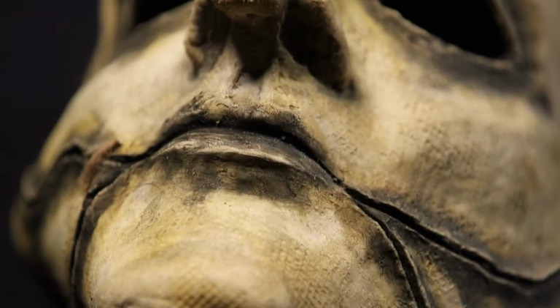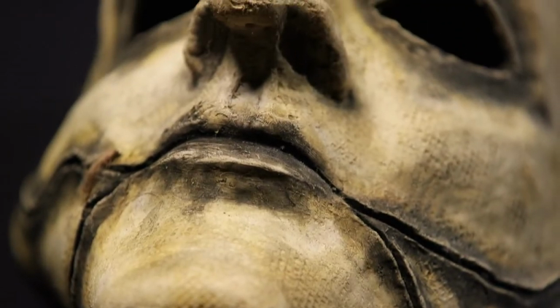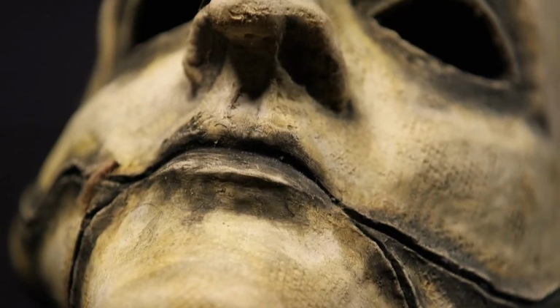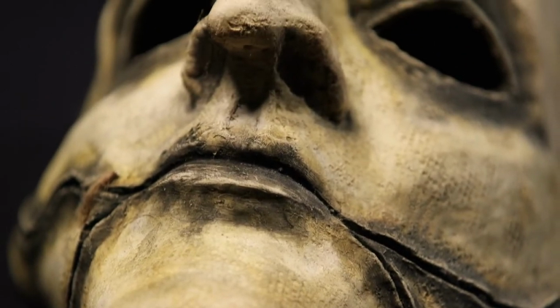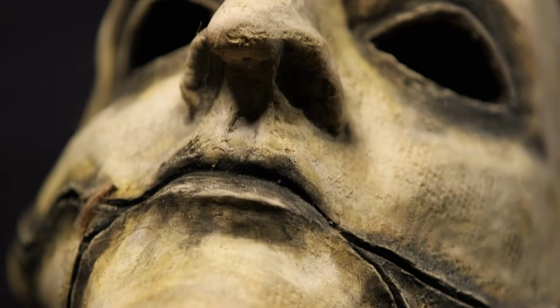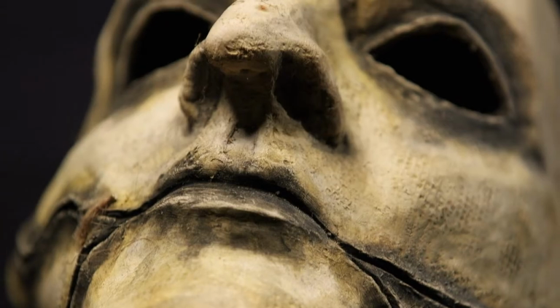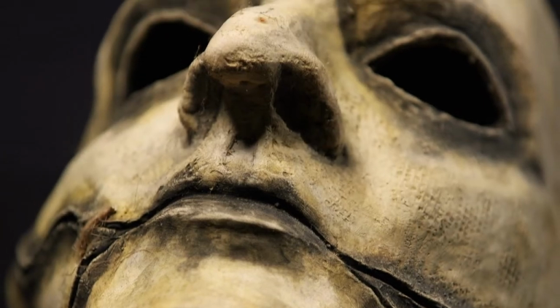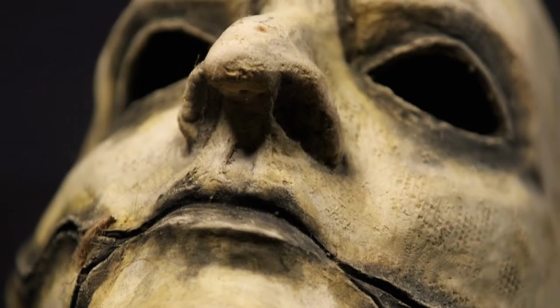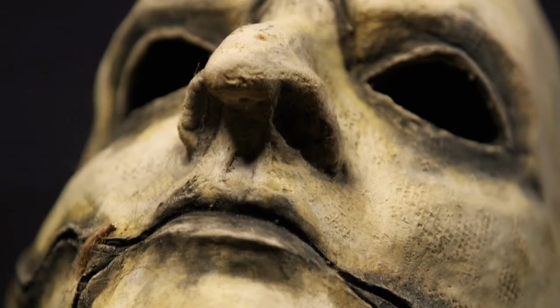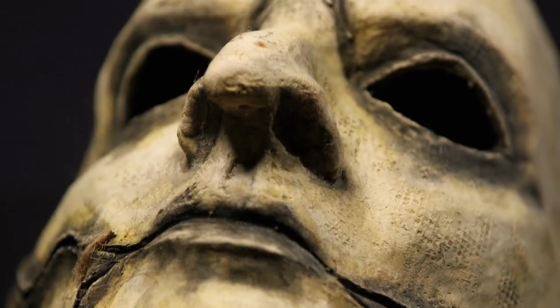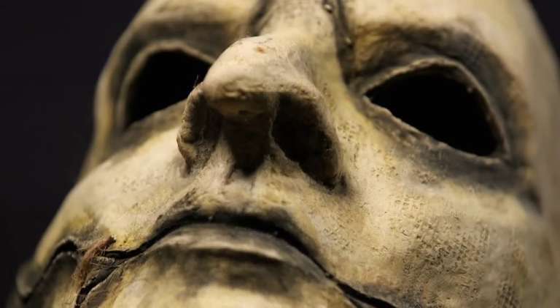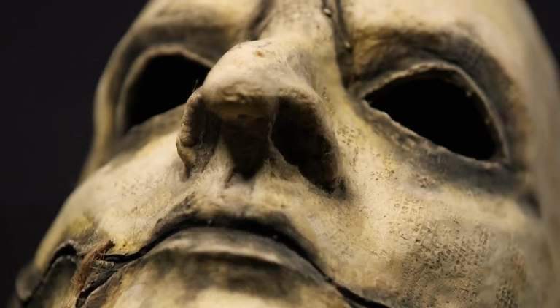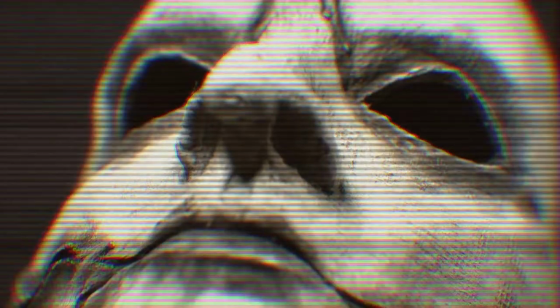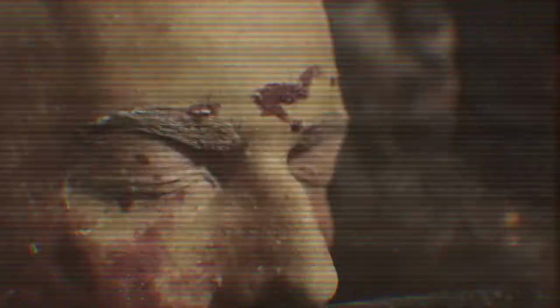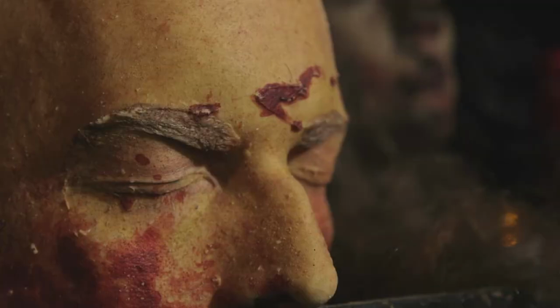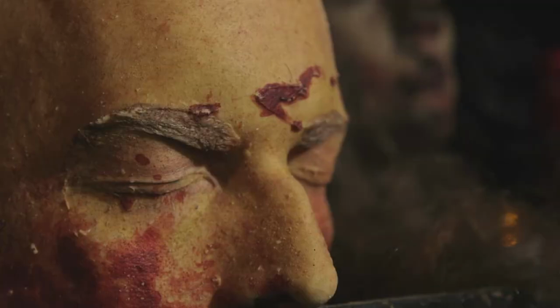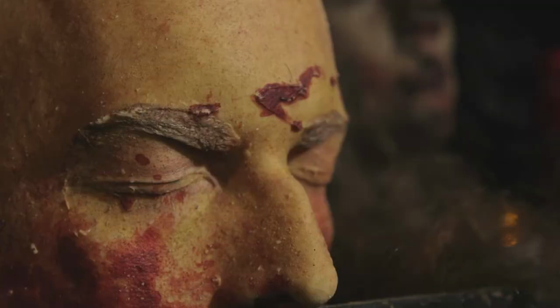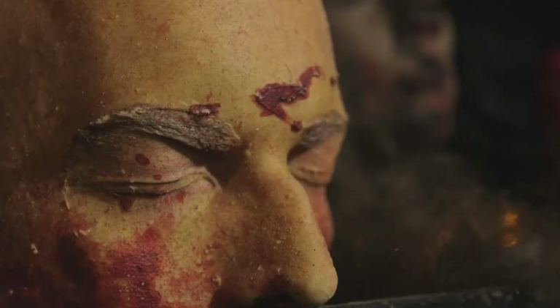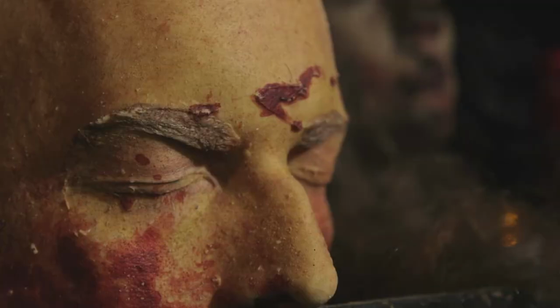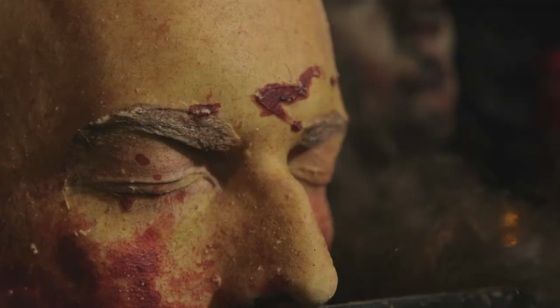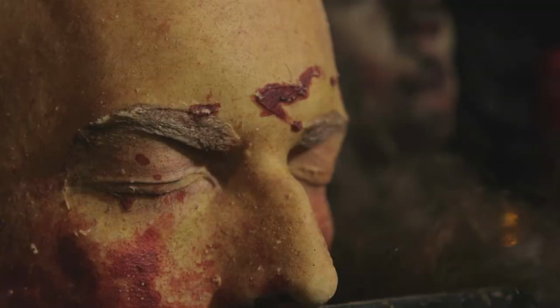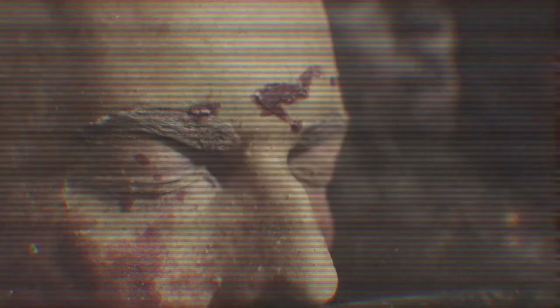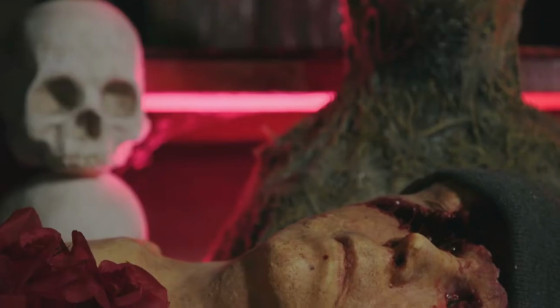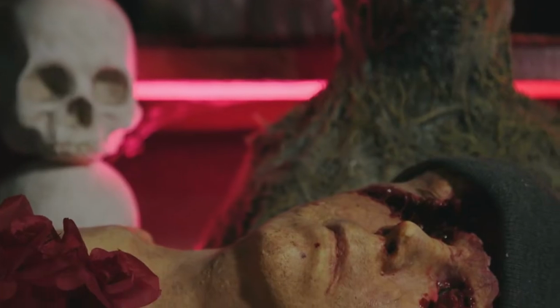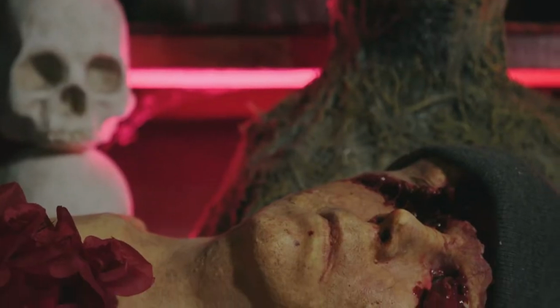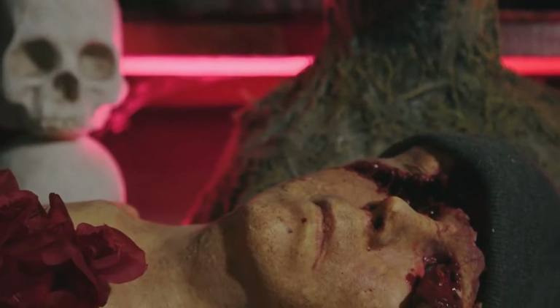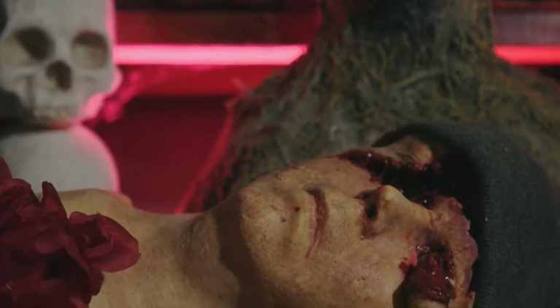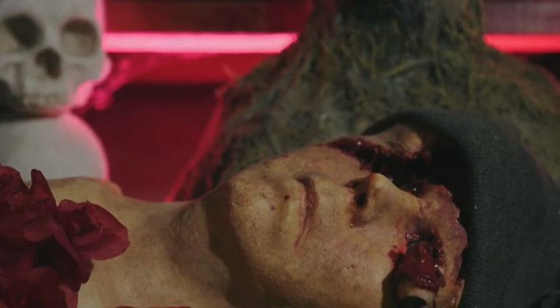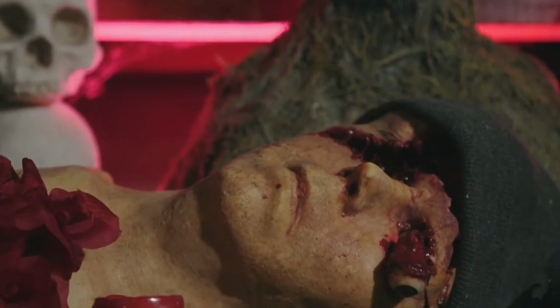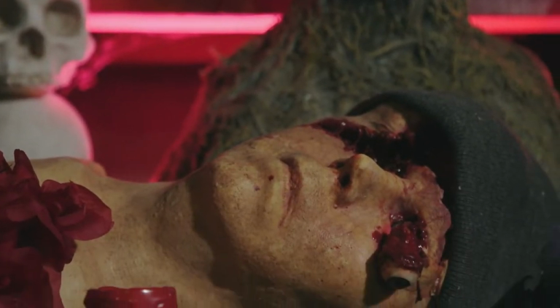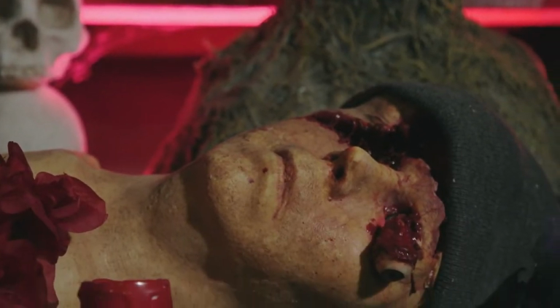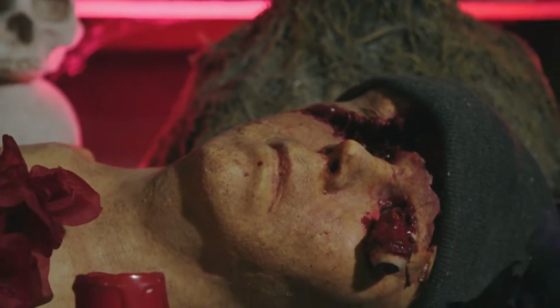Halloween is my favorite holiday, pretty much because it brings all the cookie people together. They're my tribe.